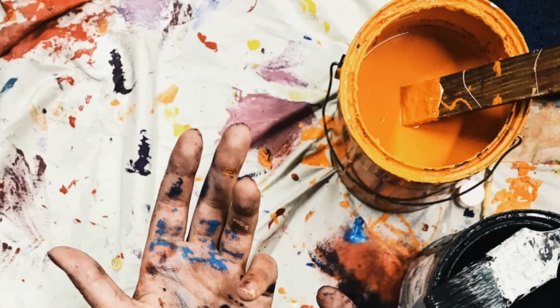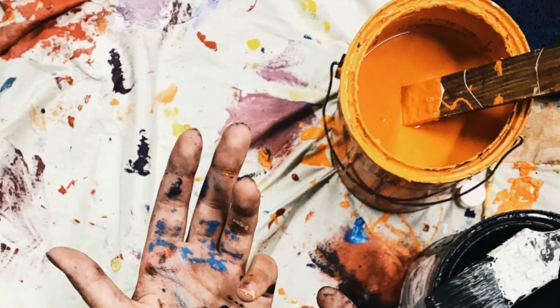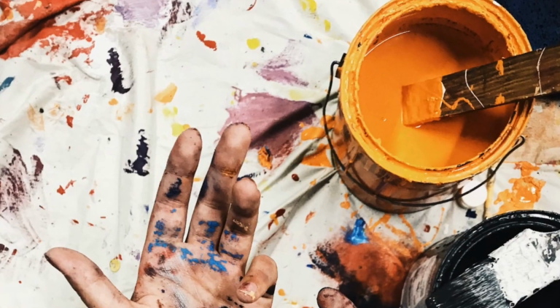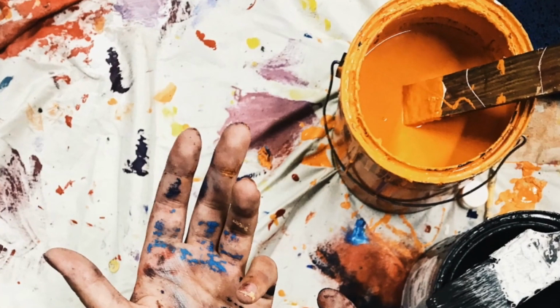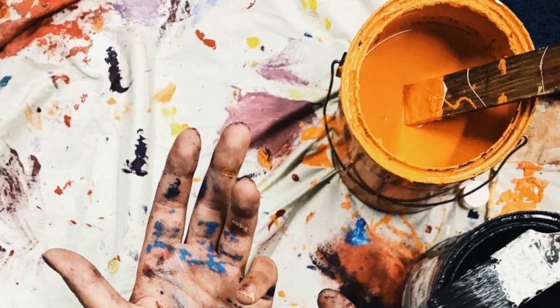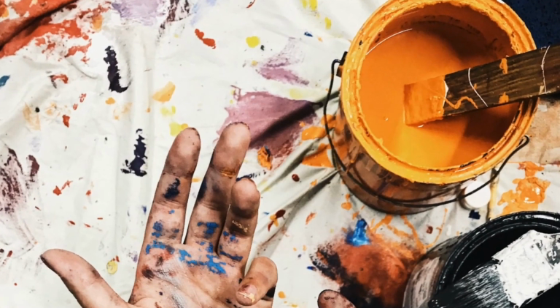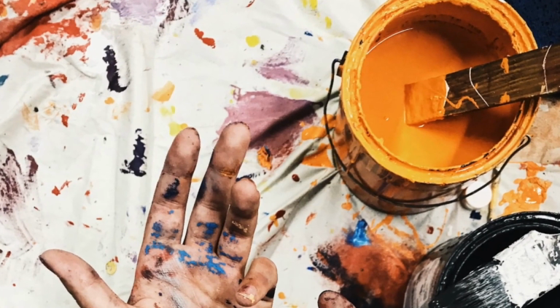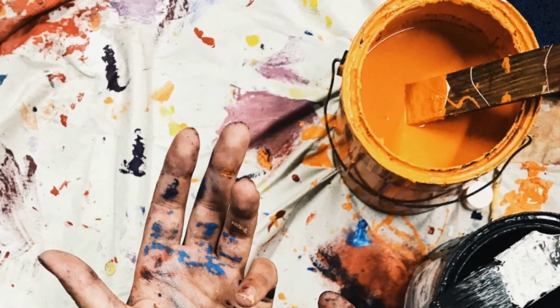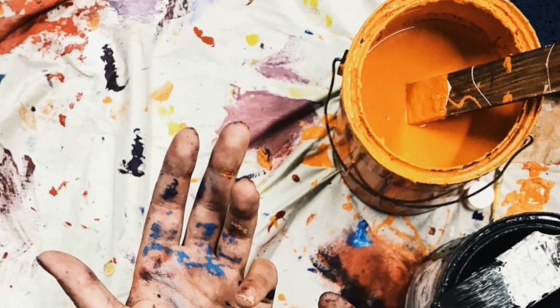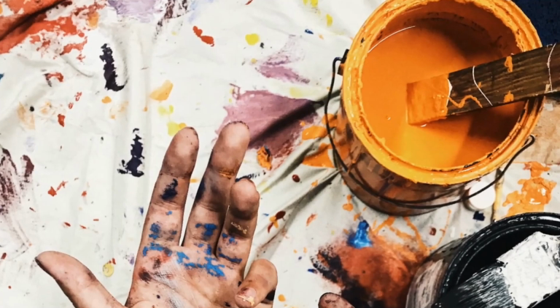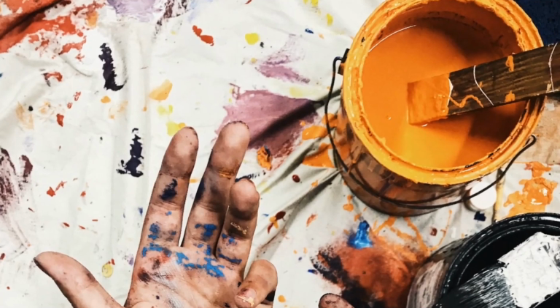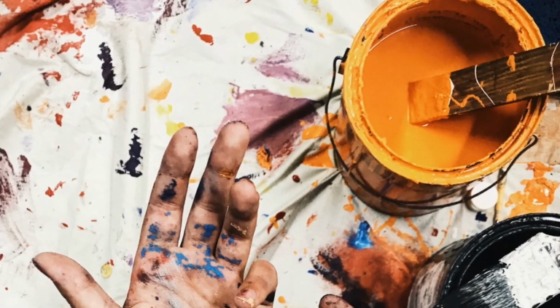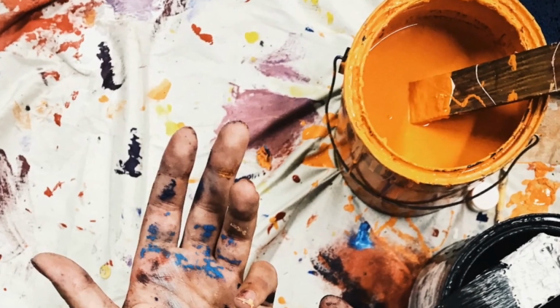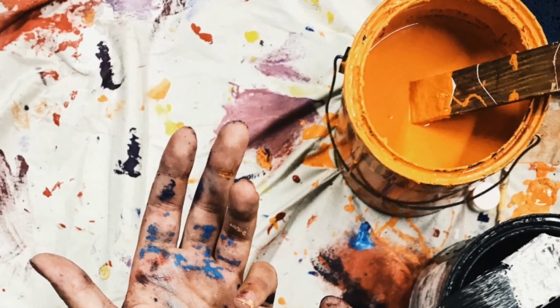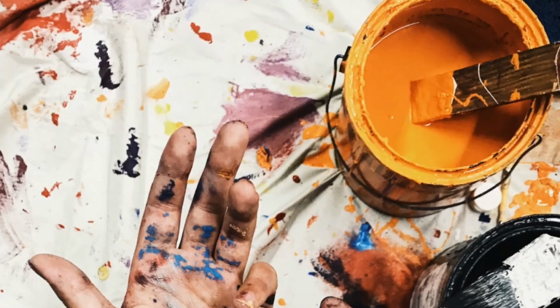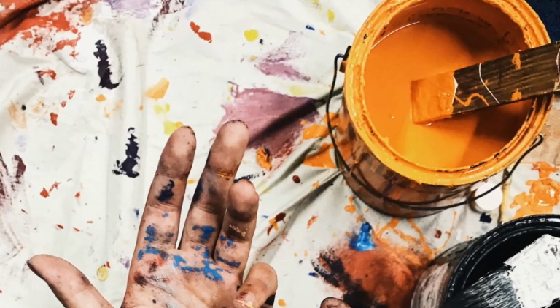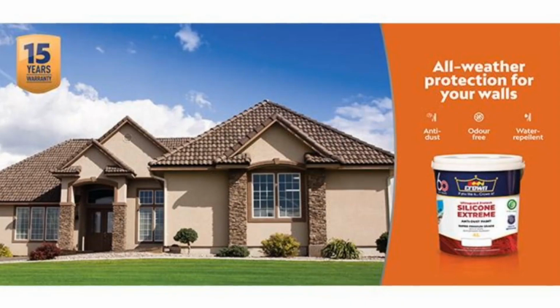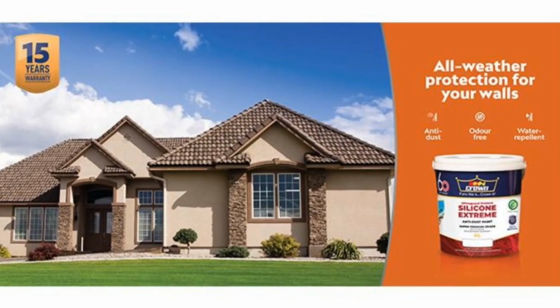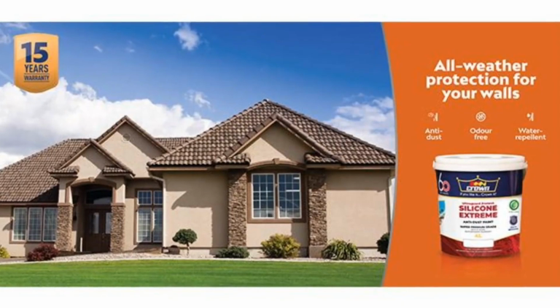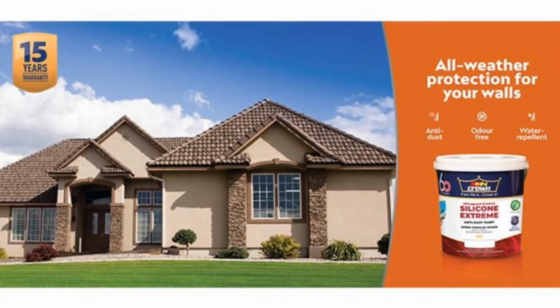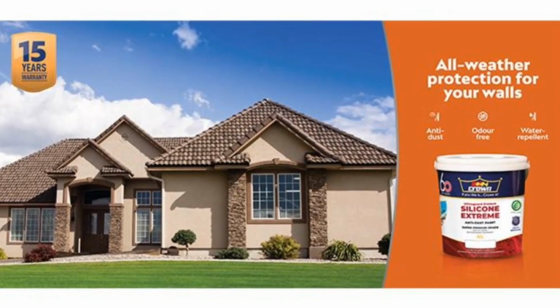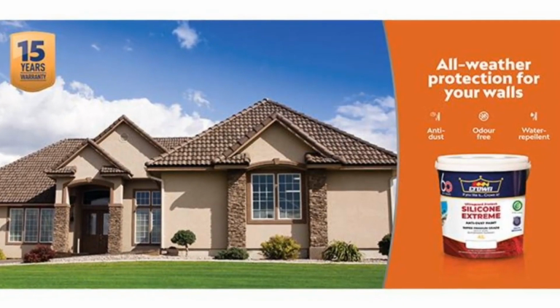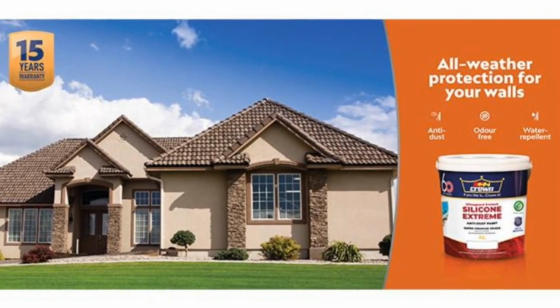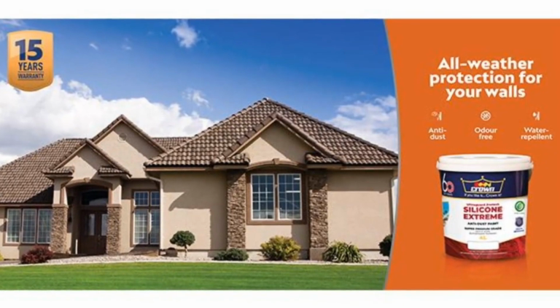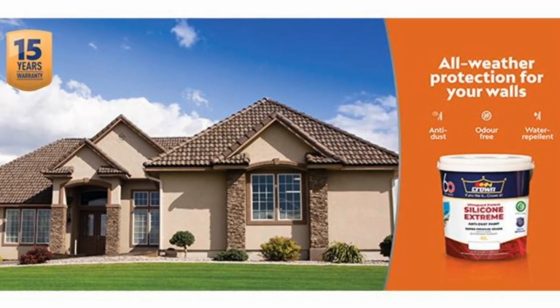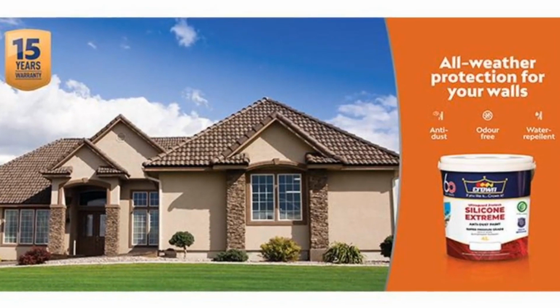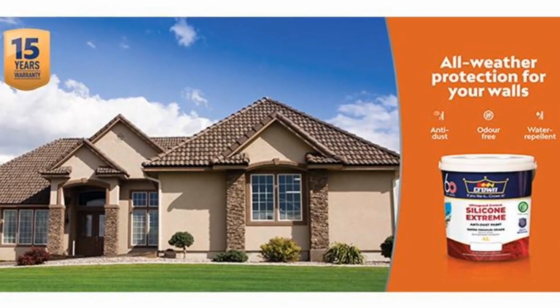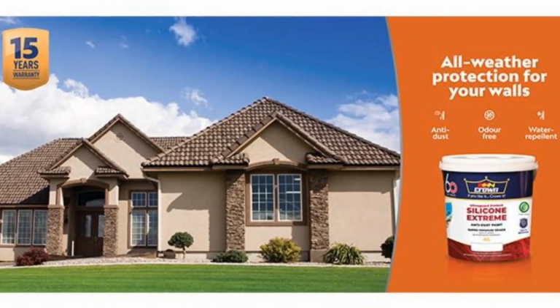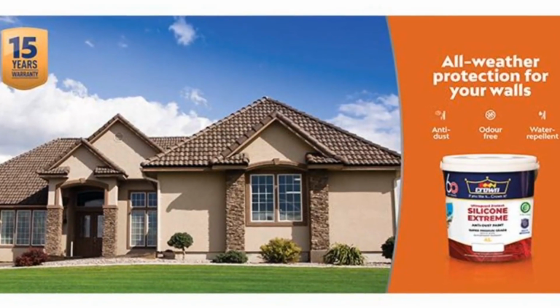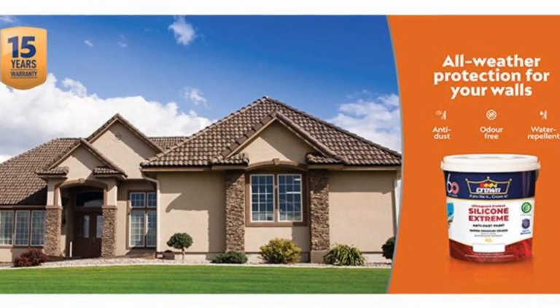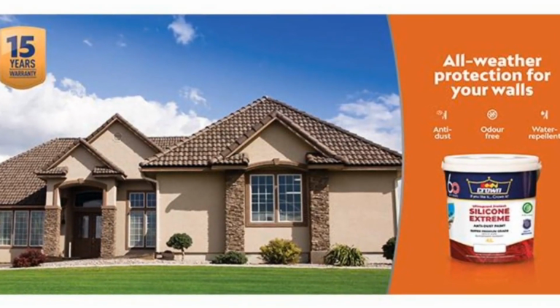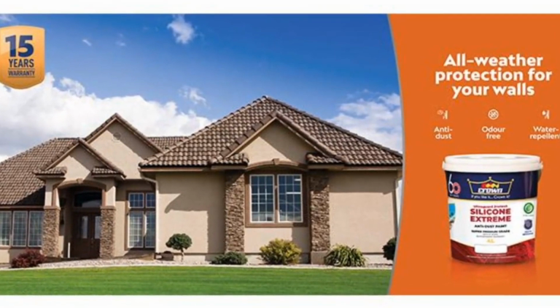Plus, the paint will adhere better to the clean surface, ensuring a superior, longer-lasting finish.